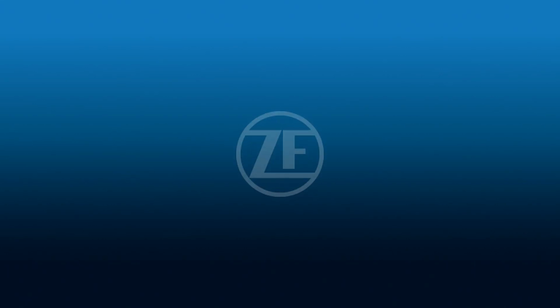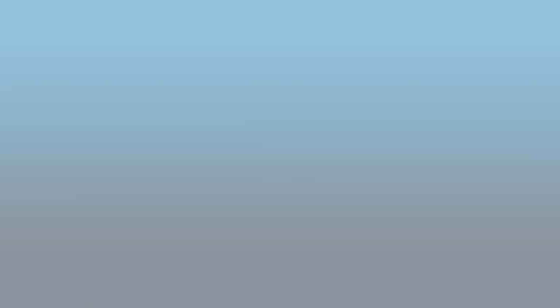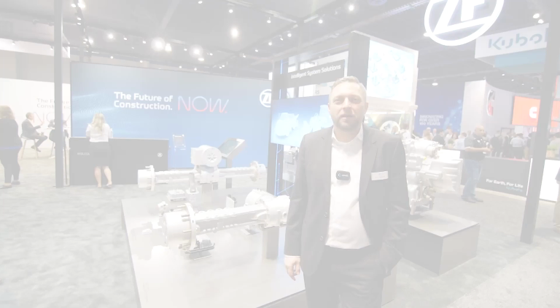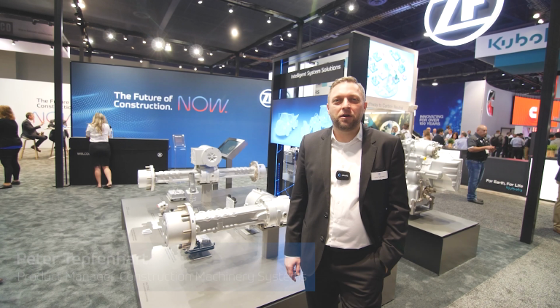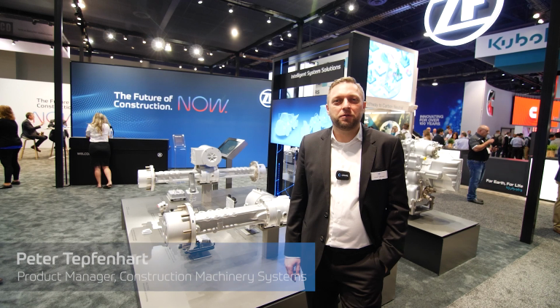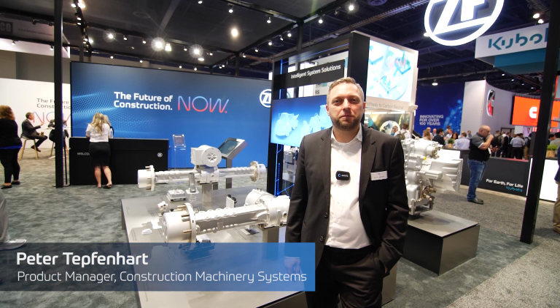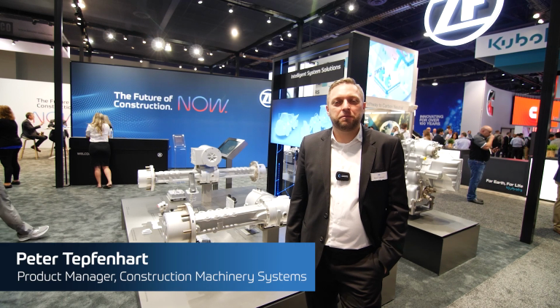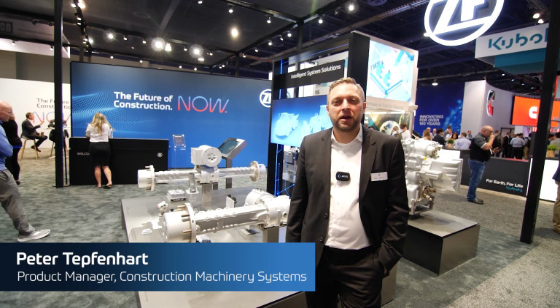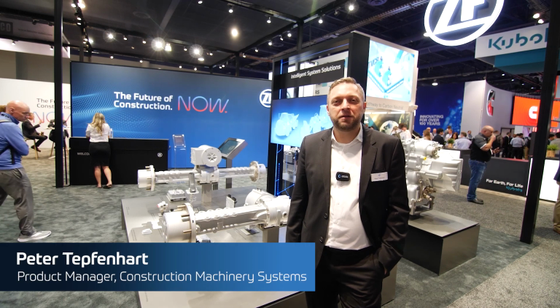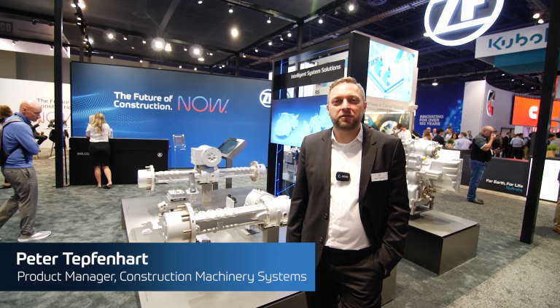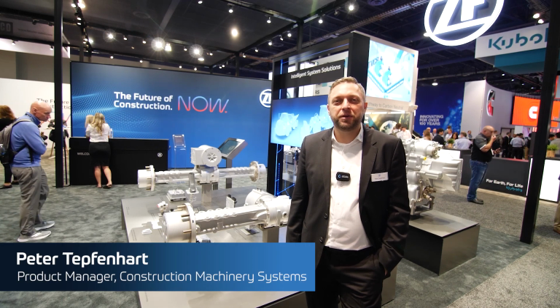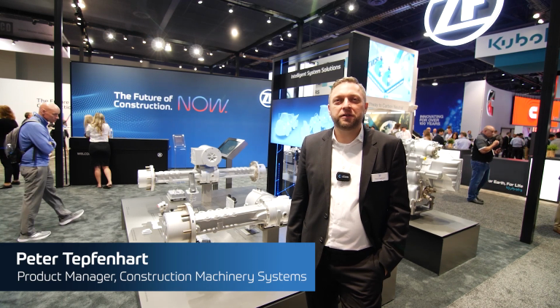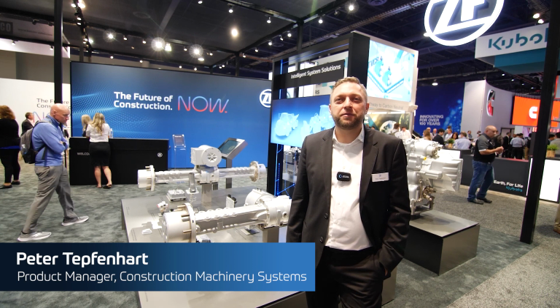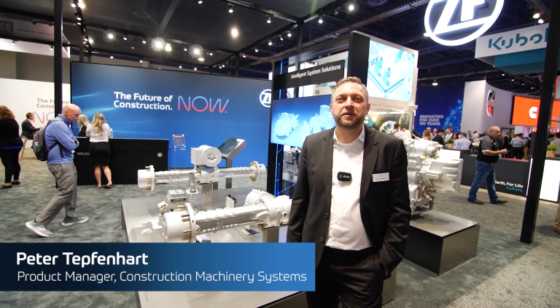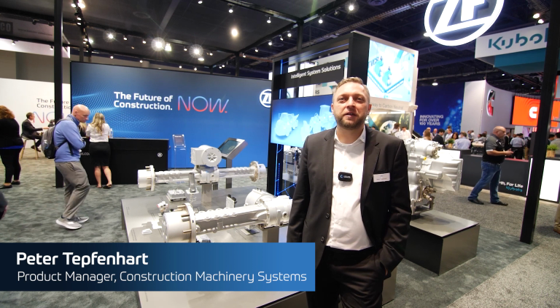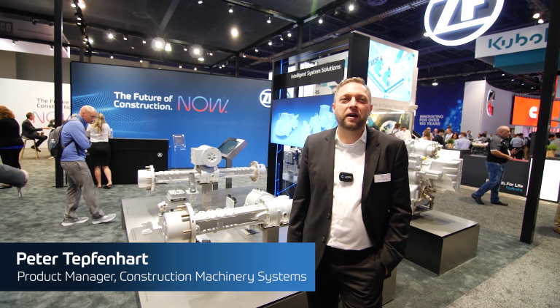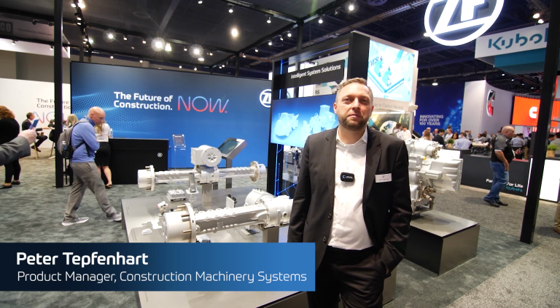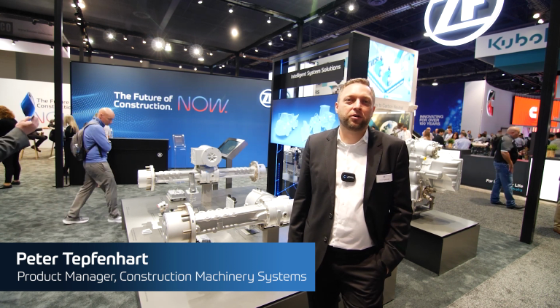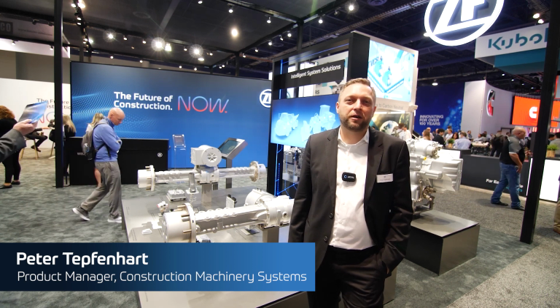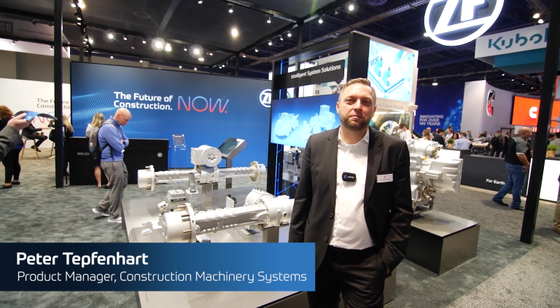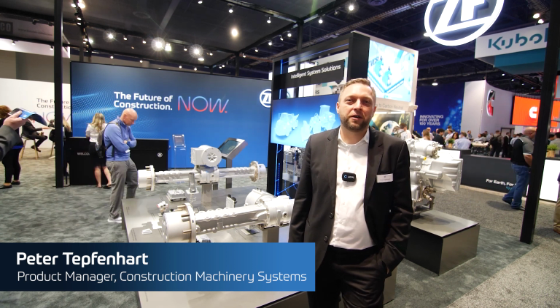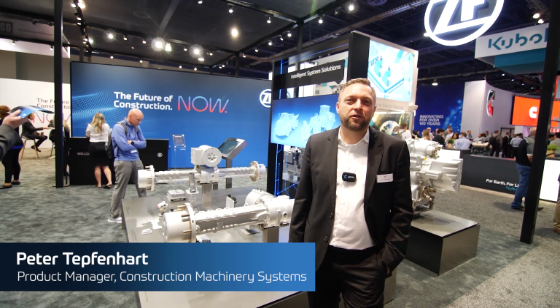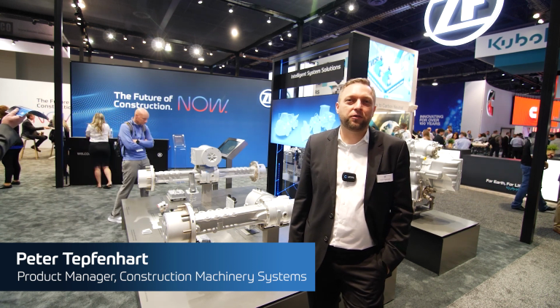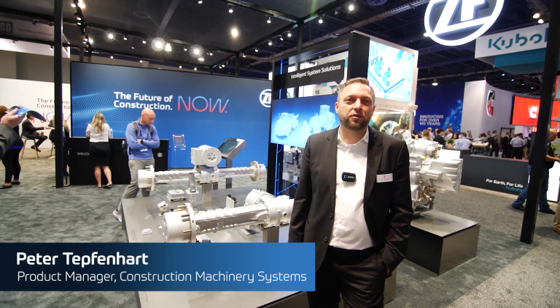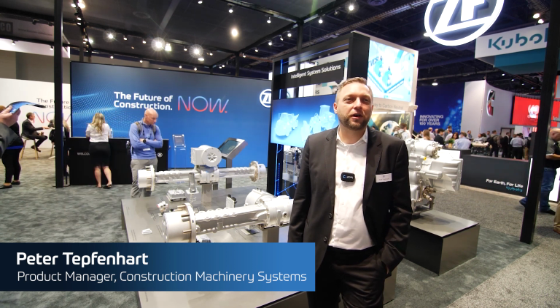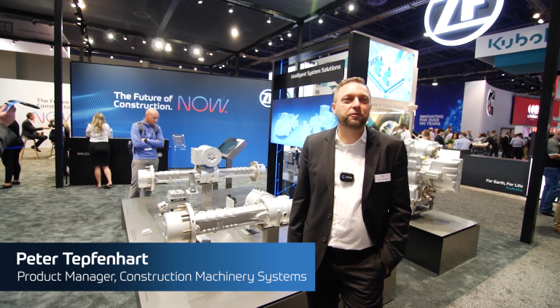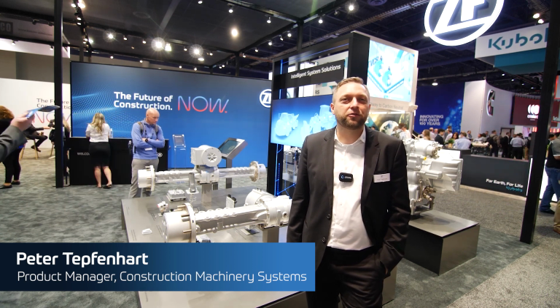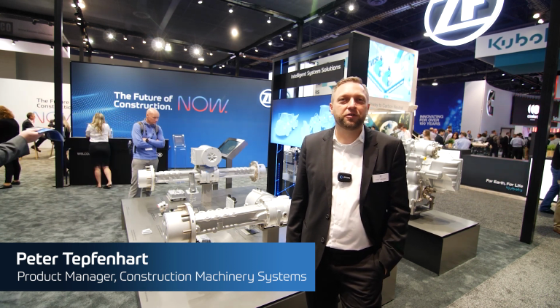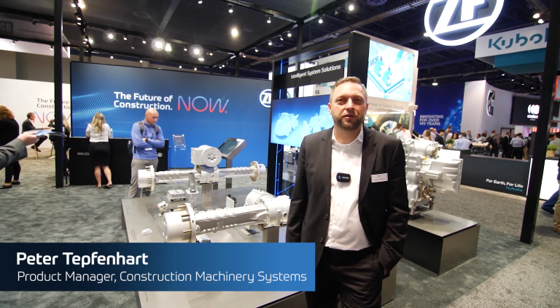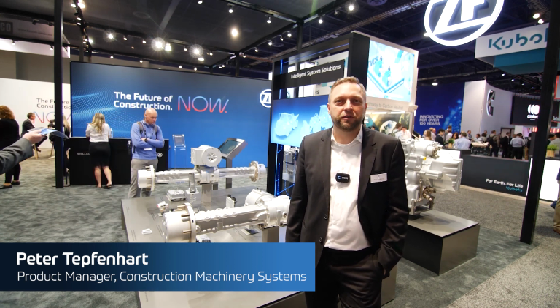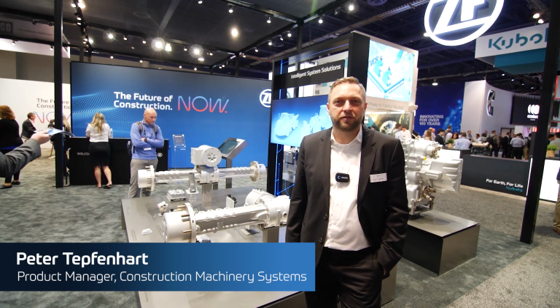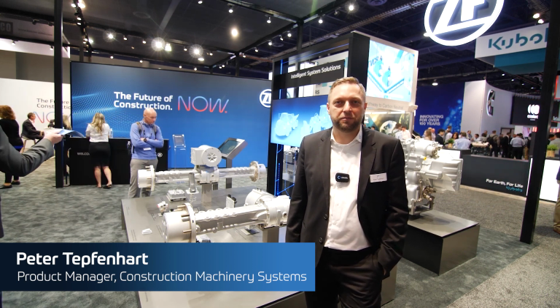Hello, my name is Peter Tepfenhardt. I am Product Manager for Construction Machinery Systems.